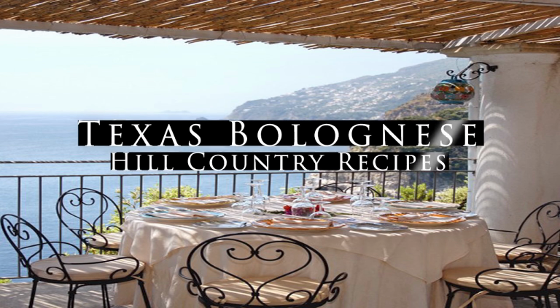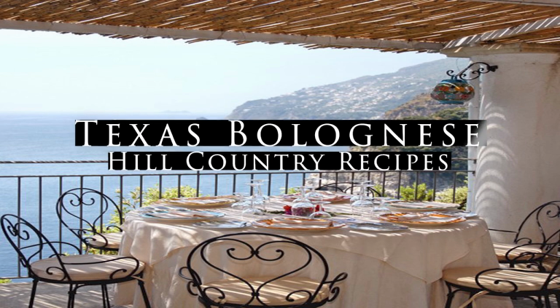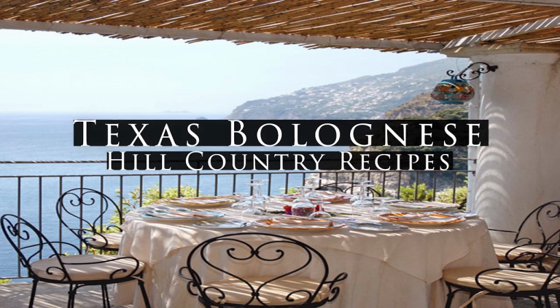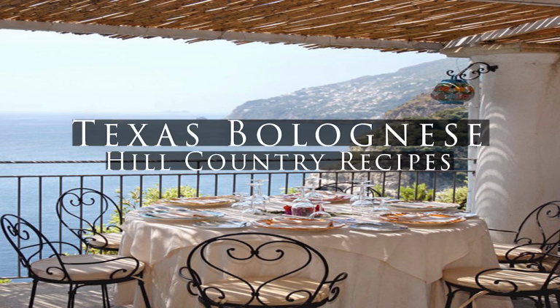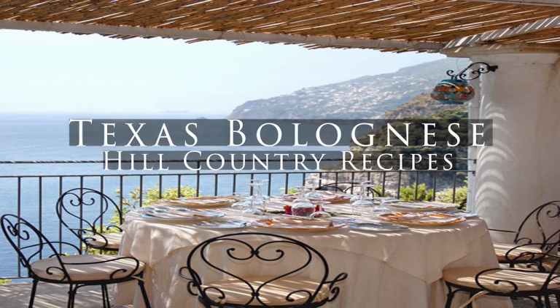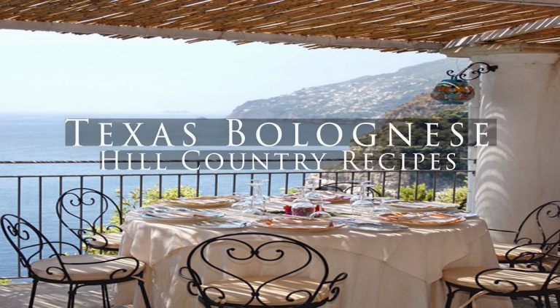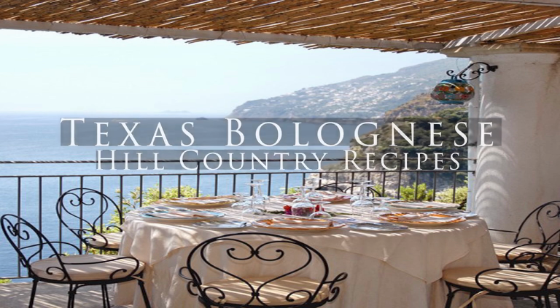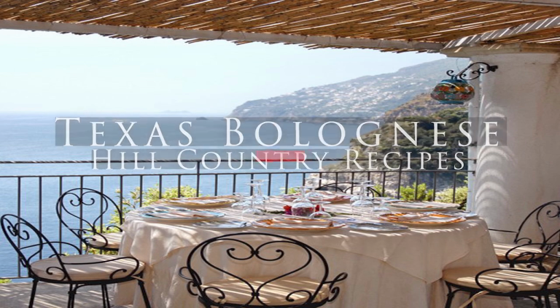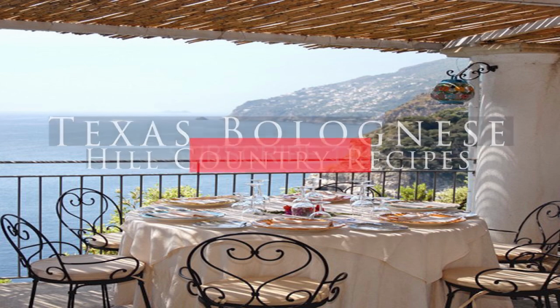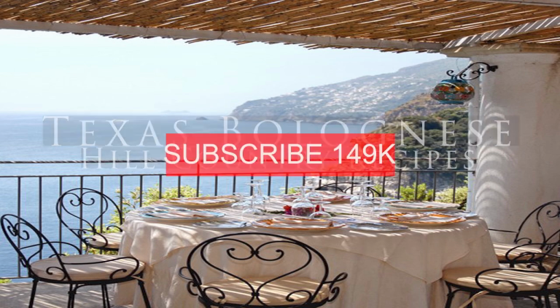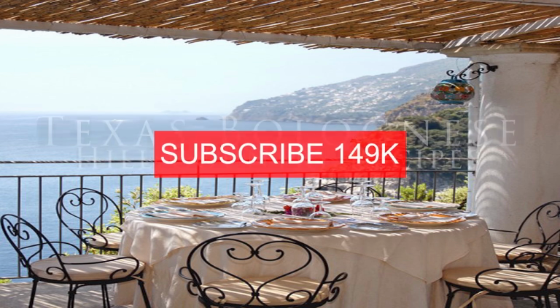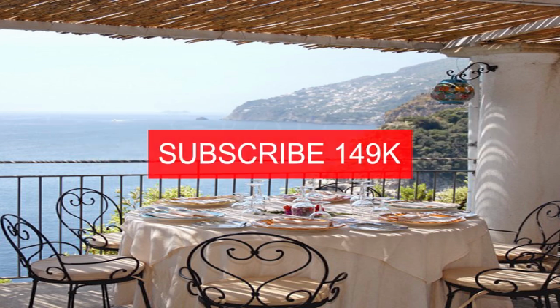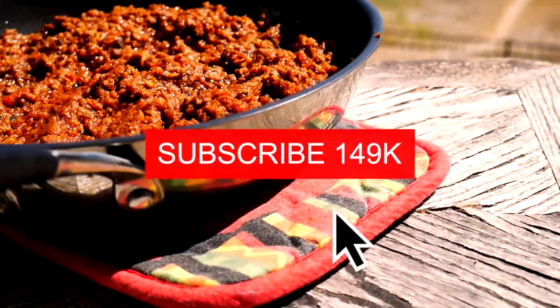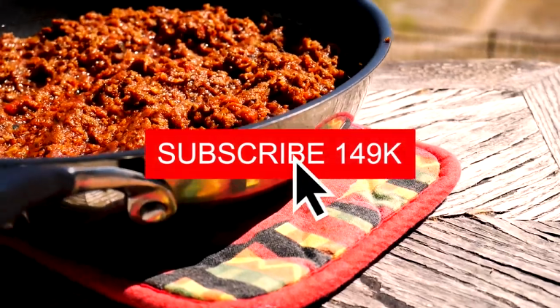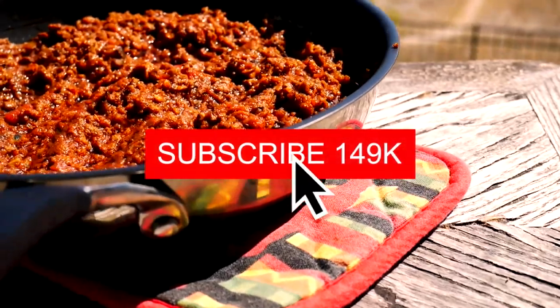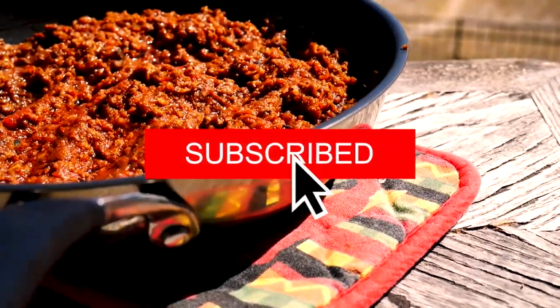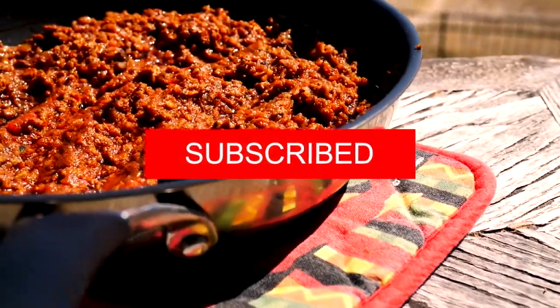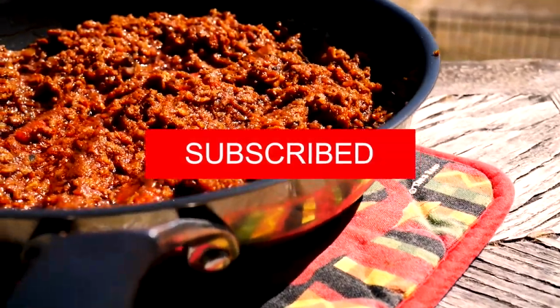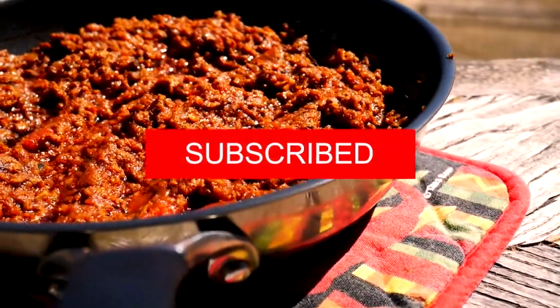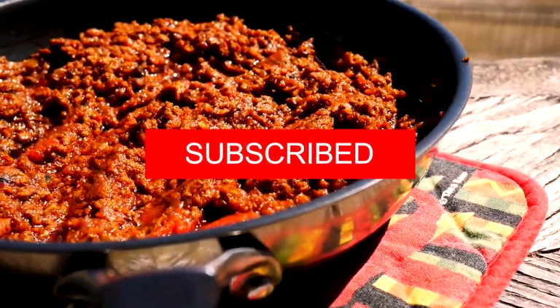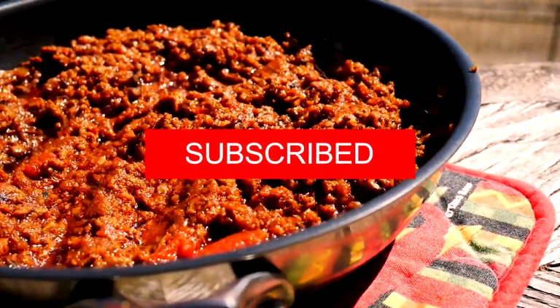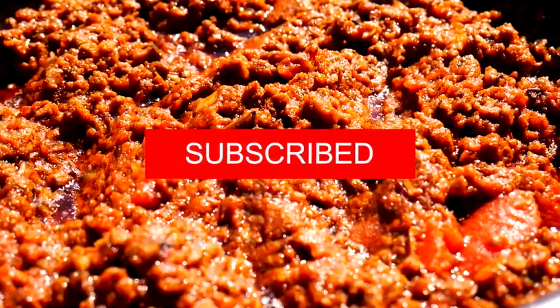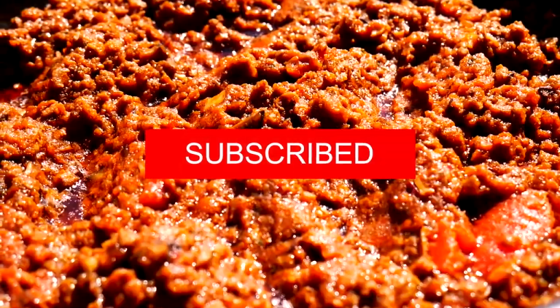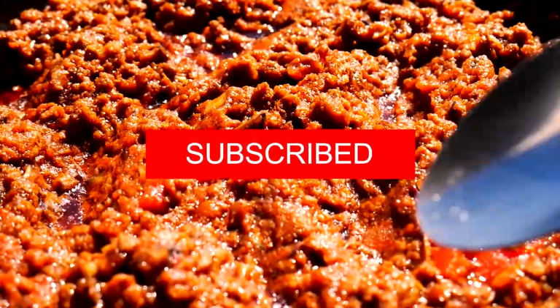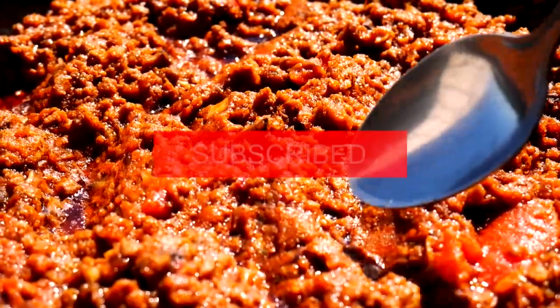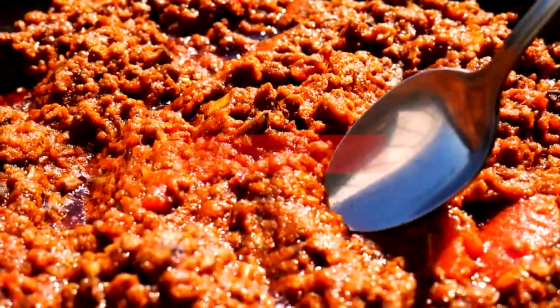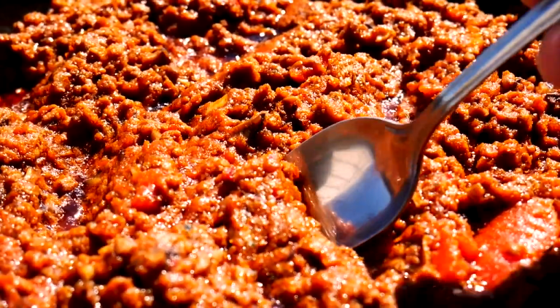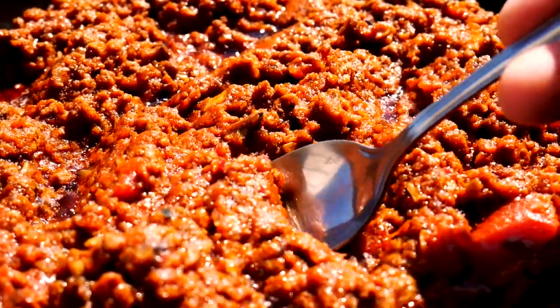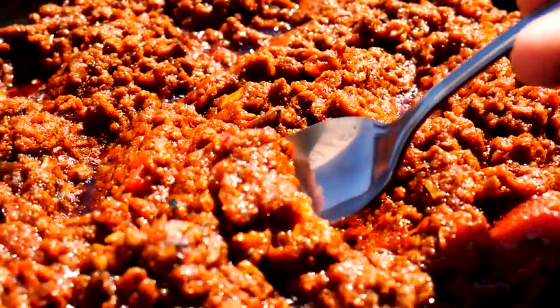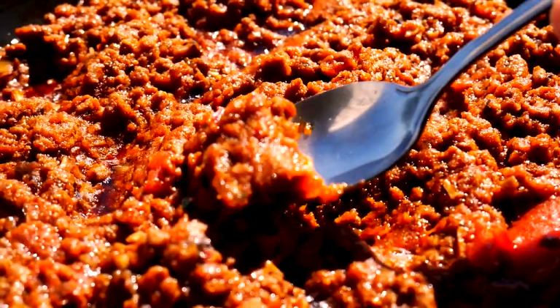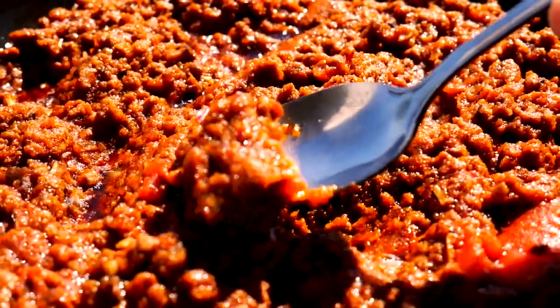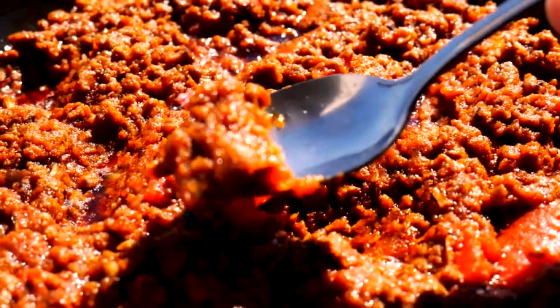Bolognese sauce is traditionally a meat sauce with a bunch of really good vegetables that have been almost pureed down. We're also going to have a vegetarian option, which is just not adding the meat.